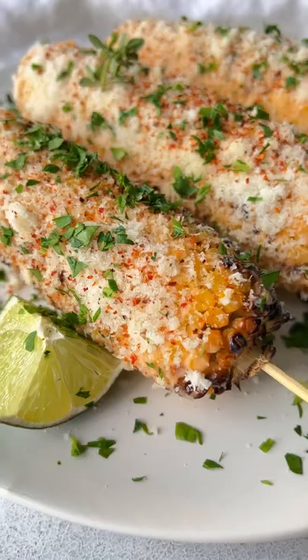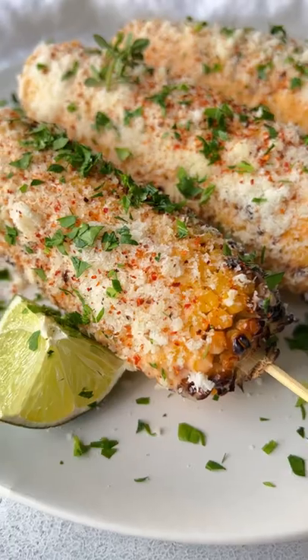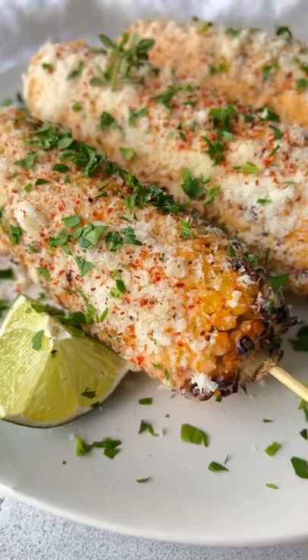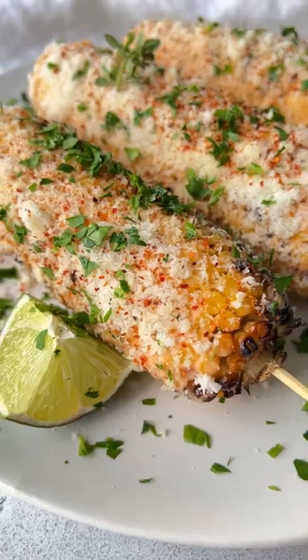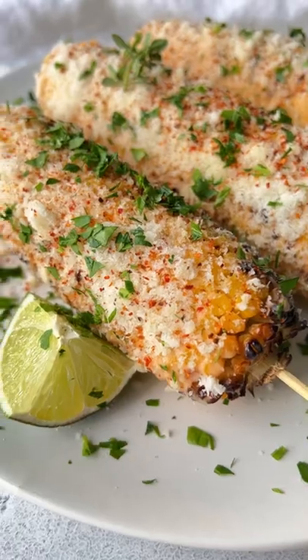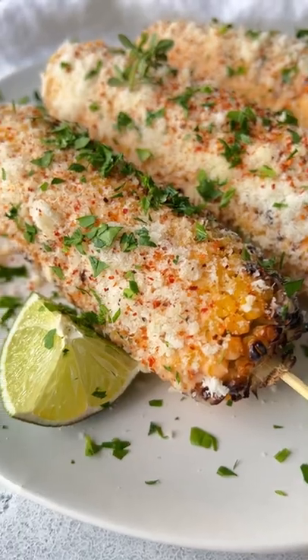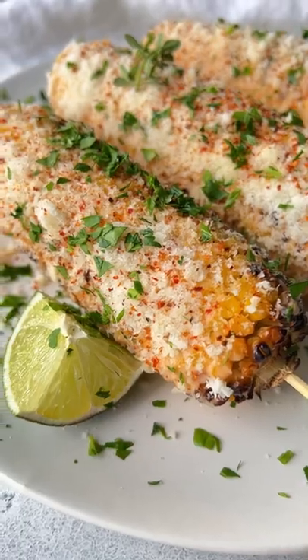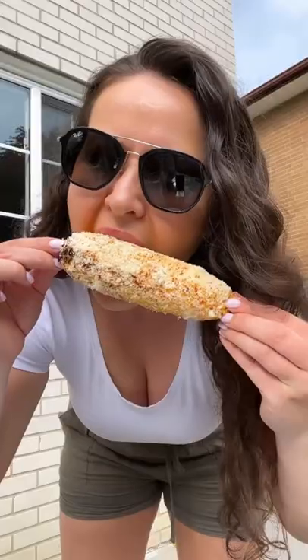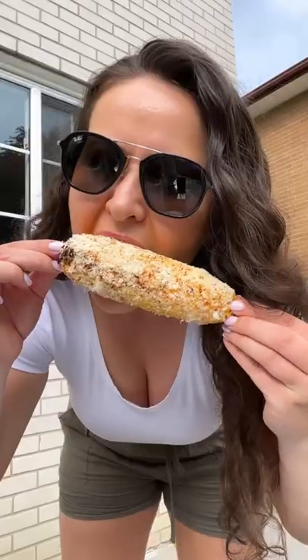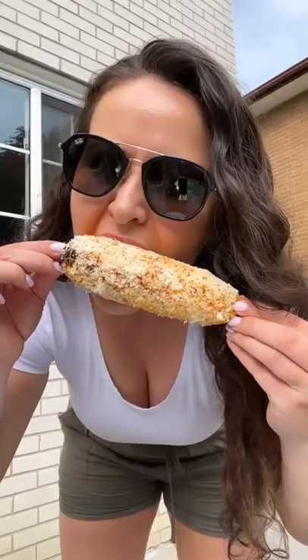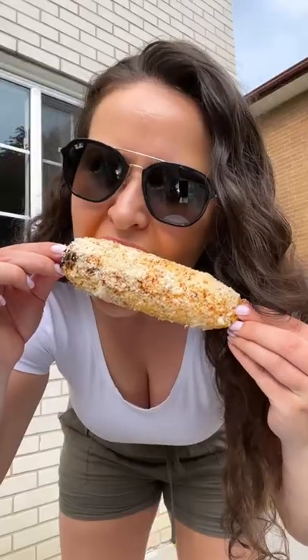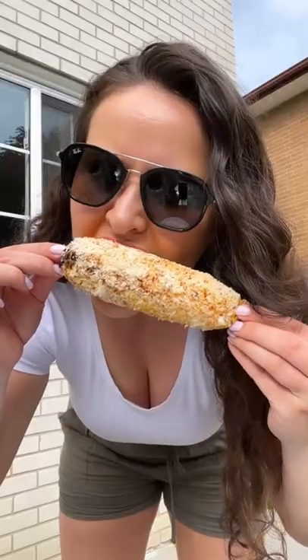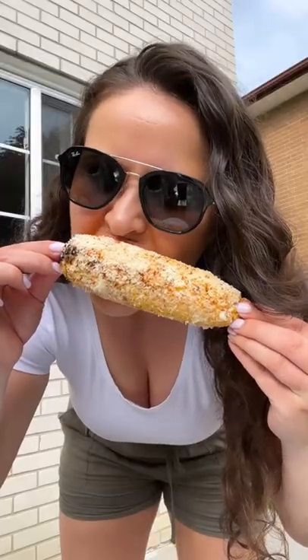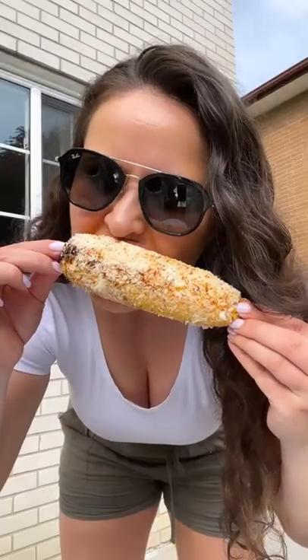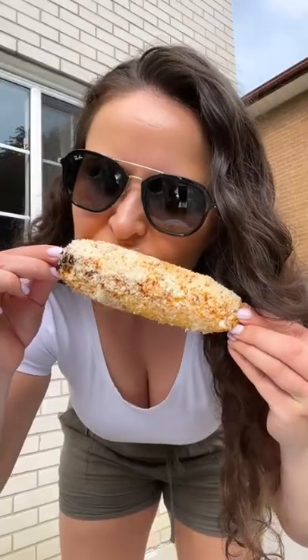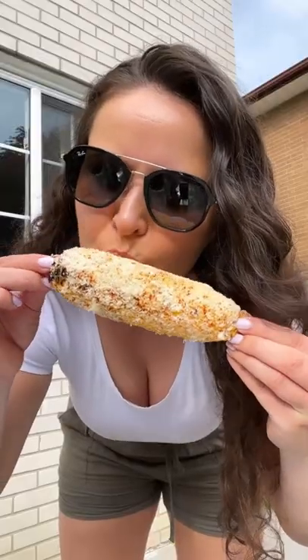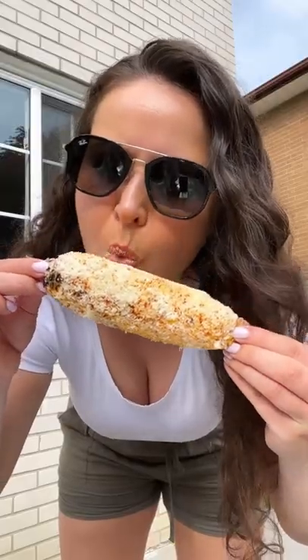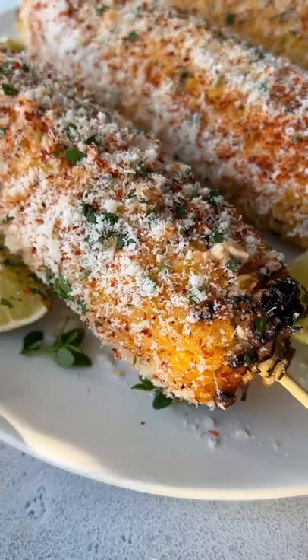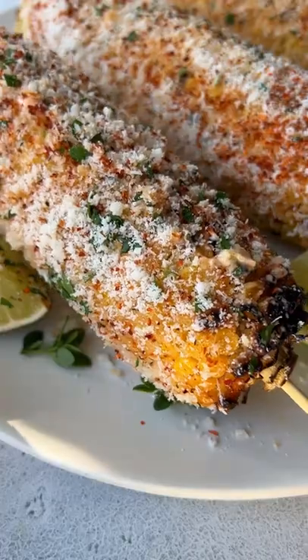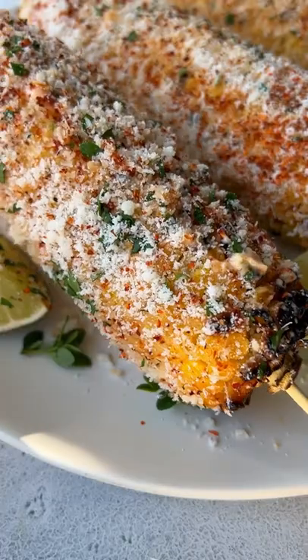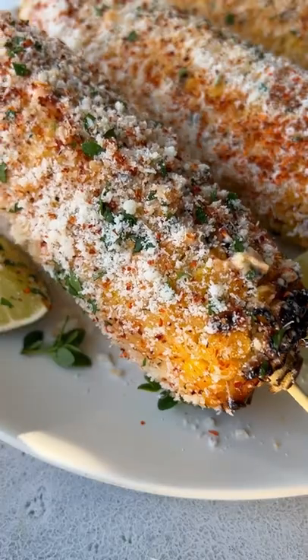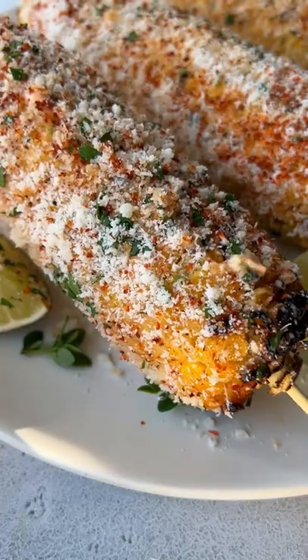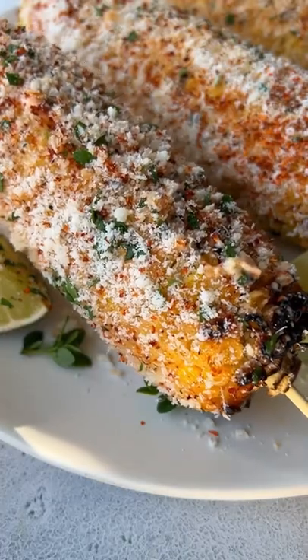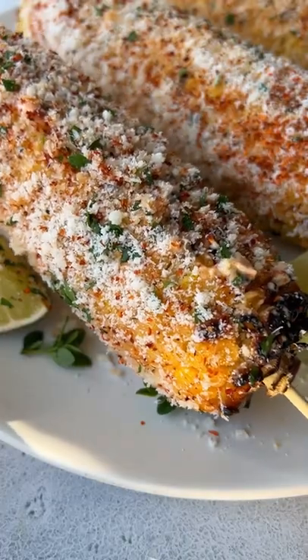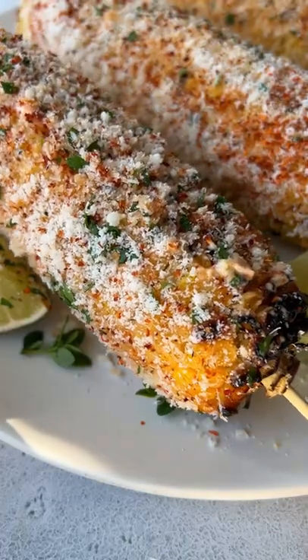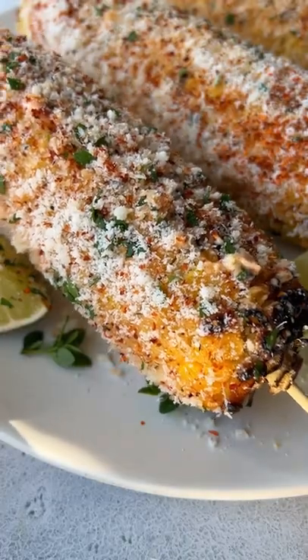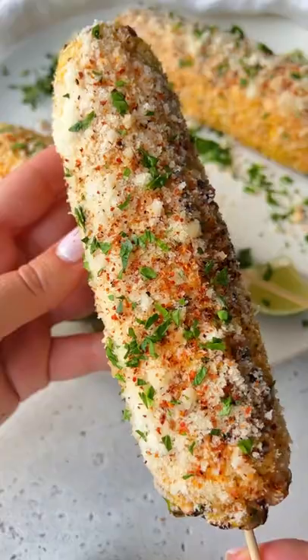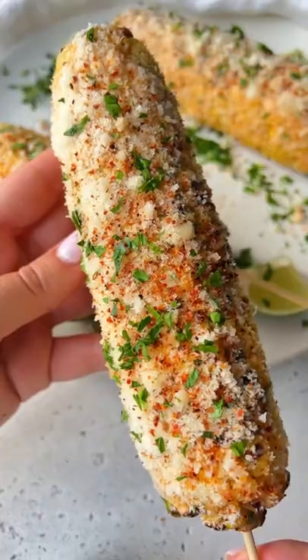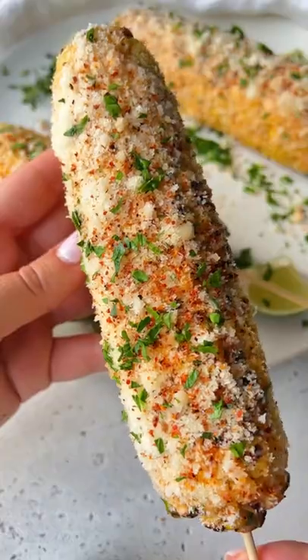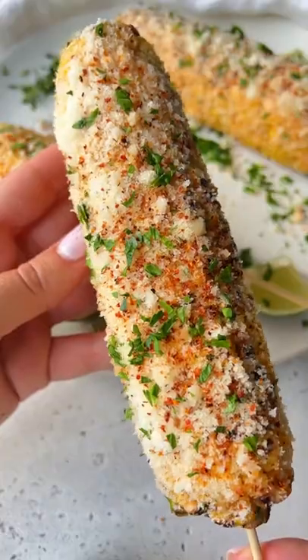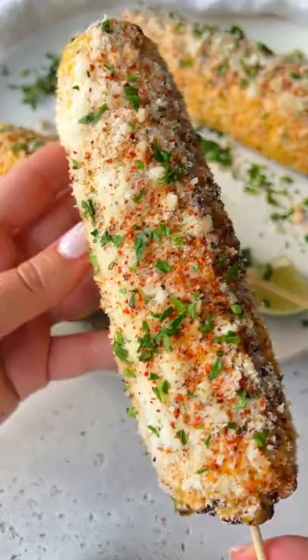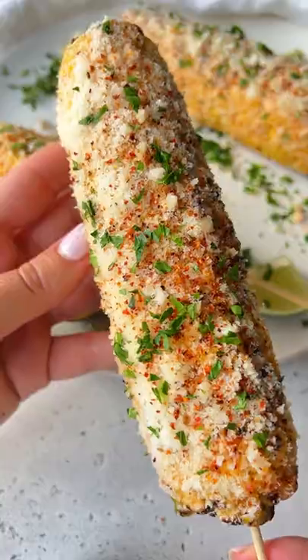If you've never tried Mexican street corn, you're seriously missing out. It's the best corn in the world. Let's go!